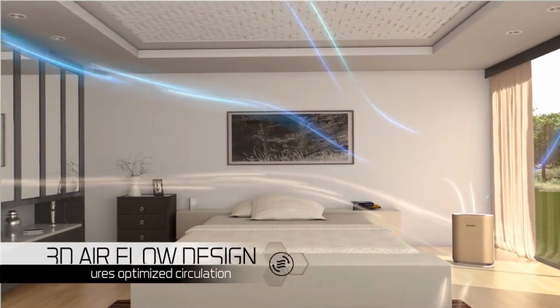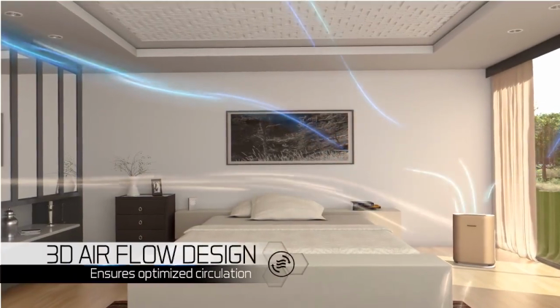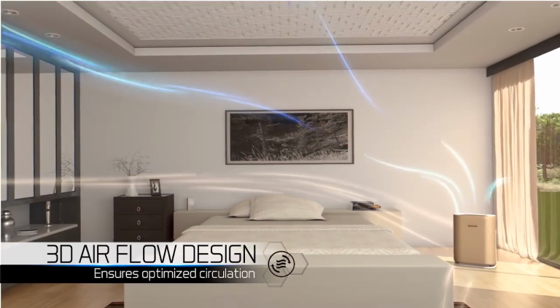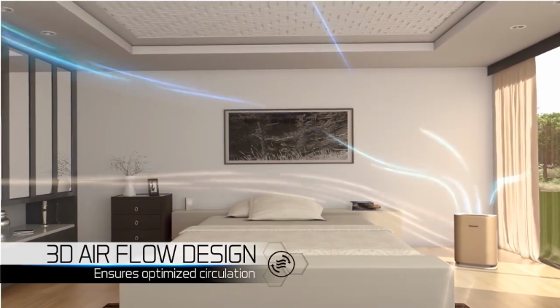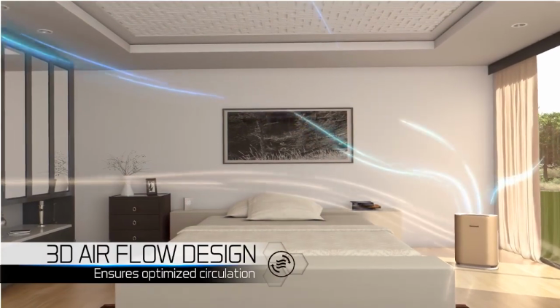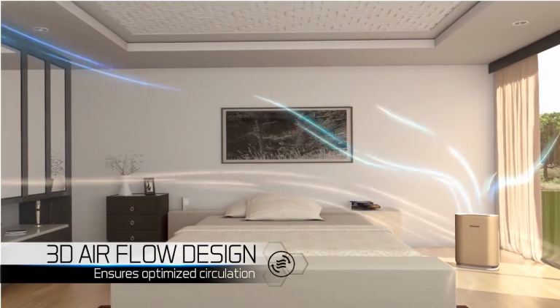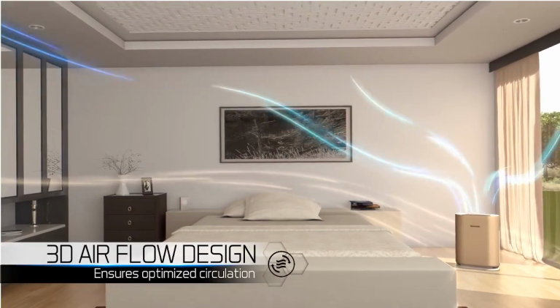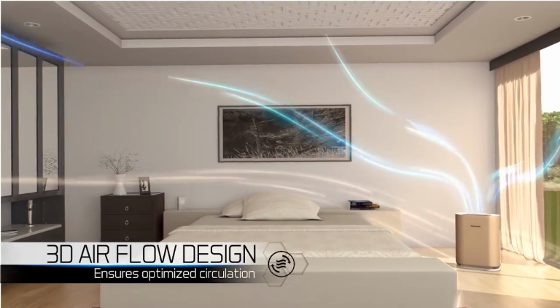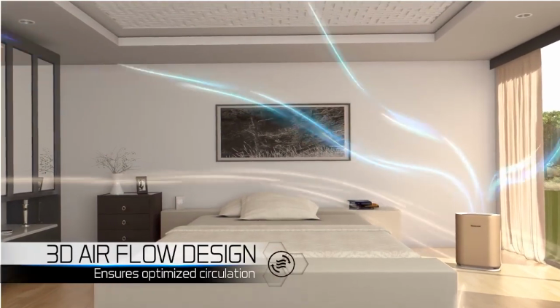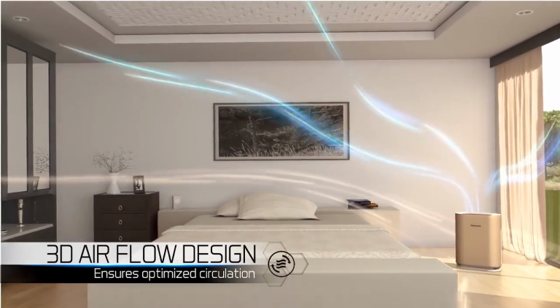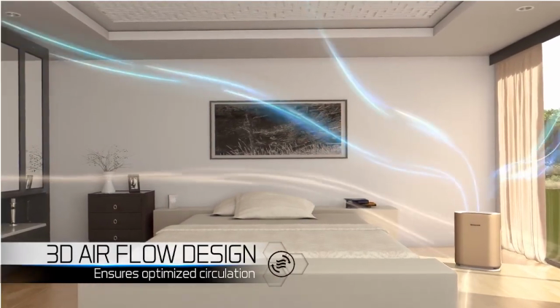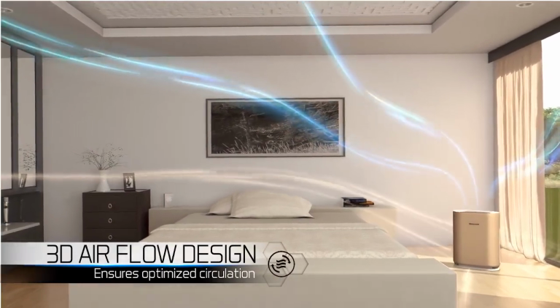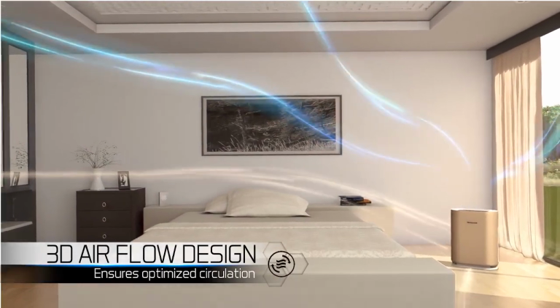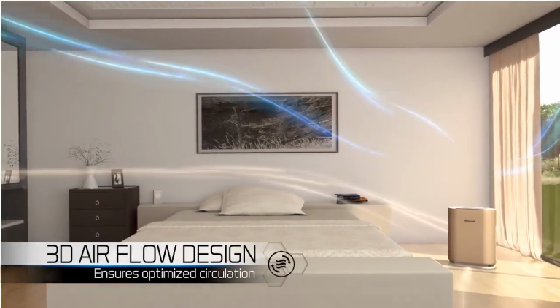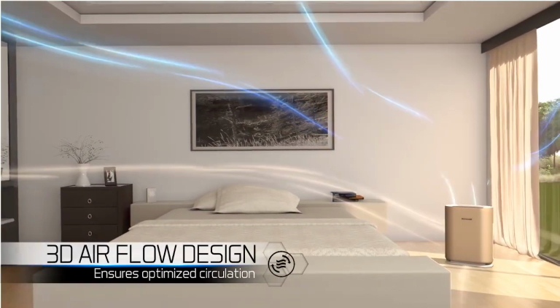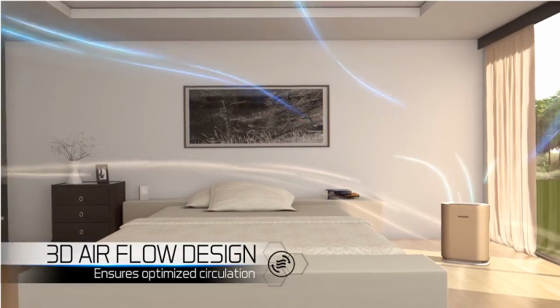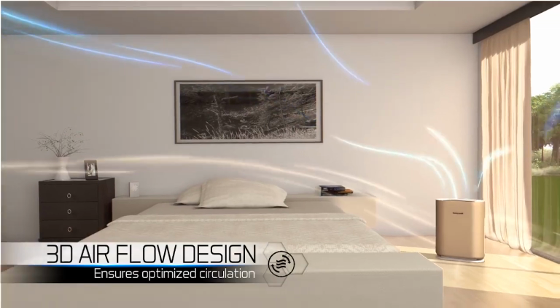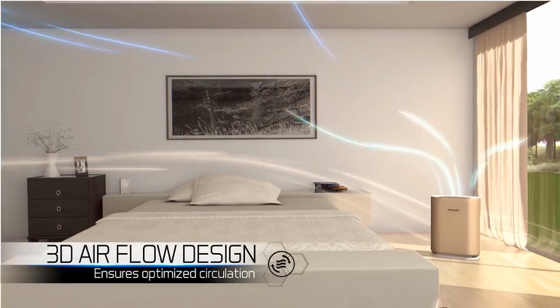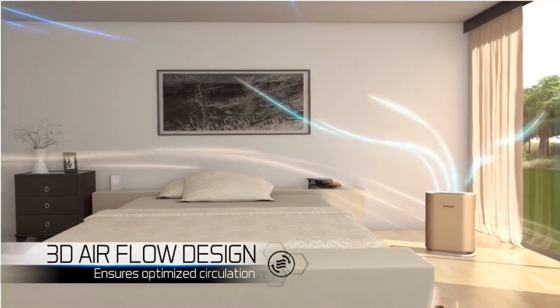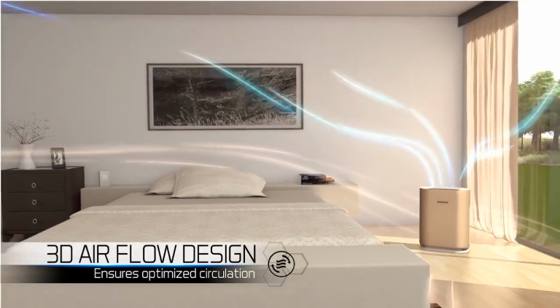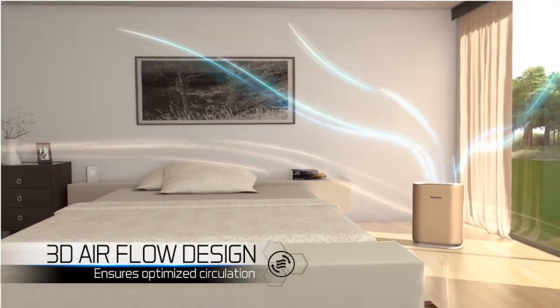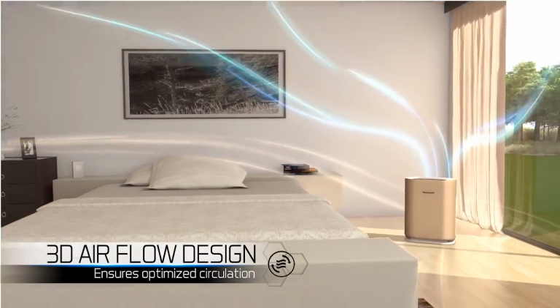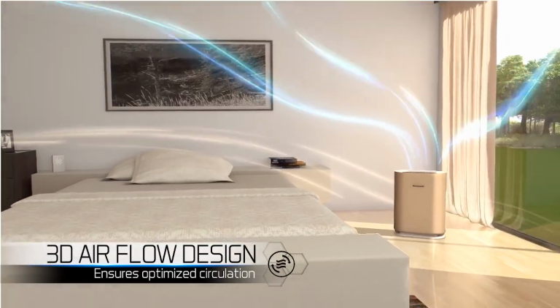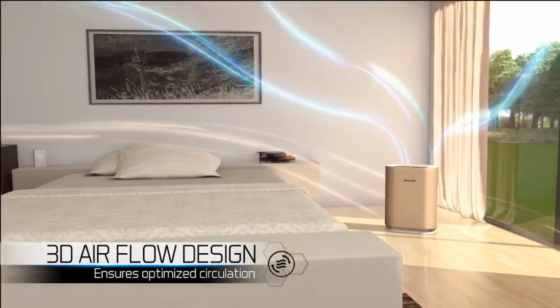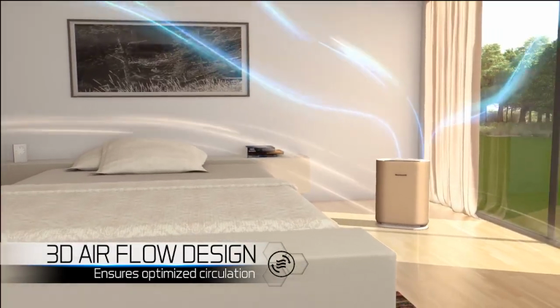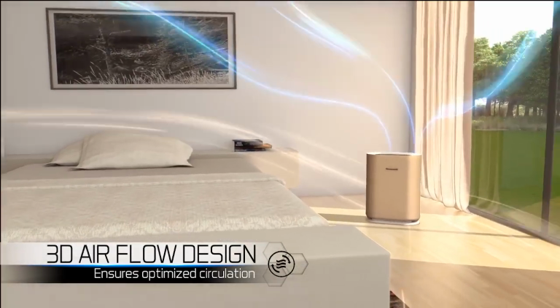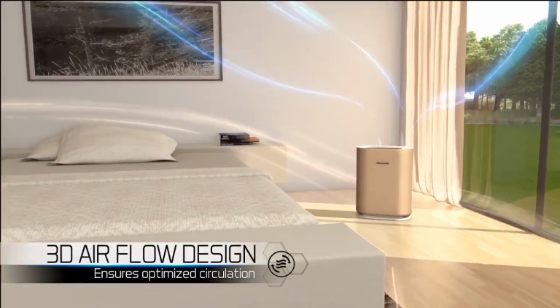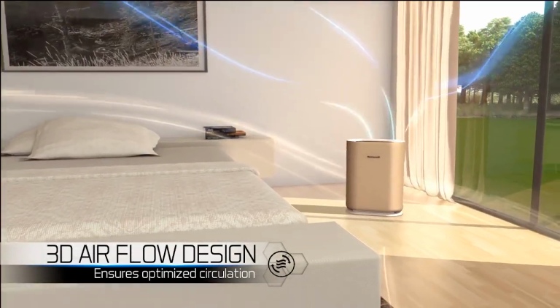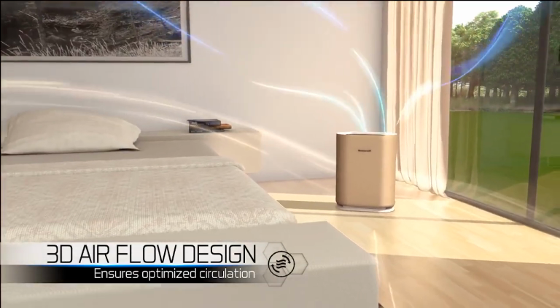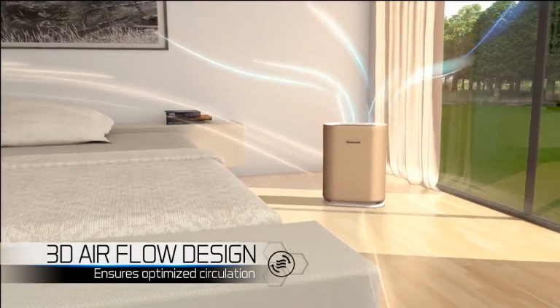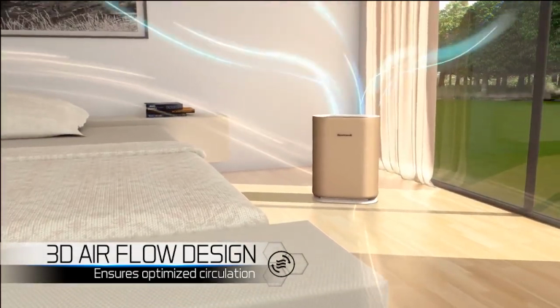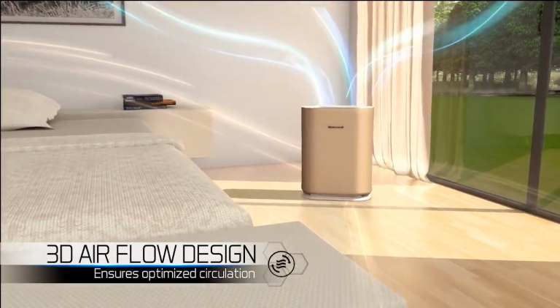Its unique 3D airflow takes in air from all corners of the room.